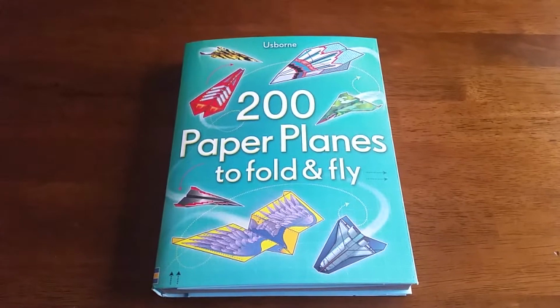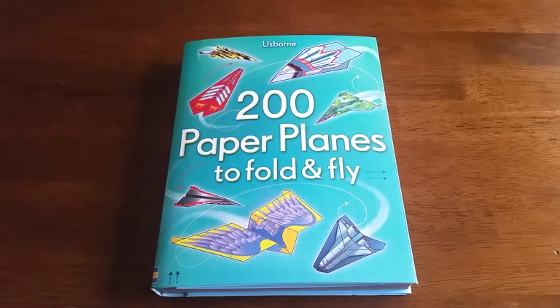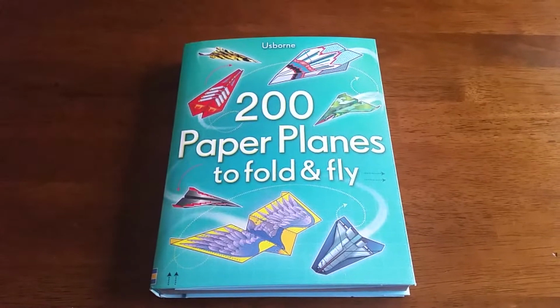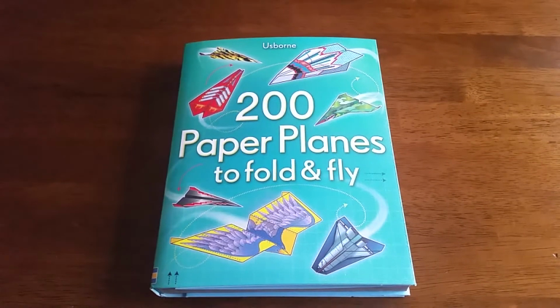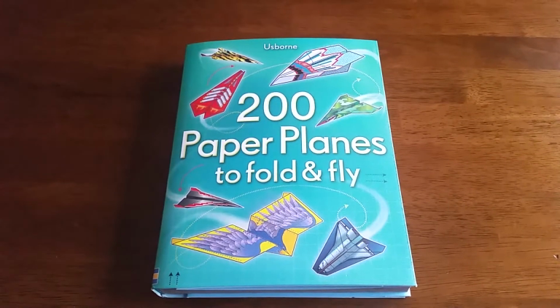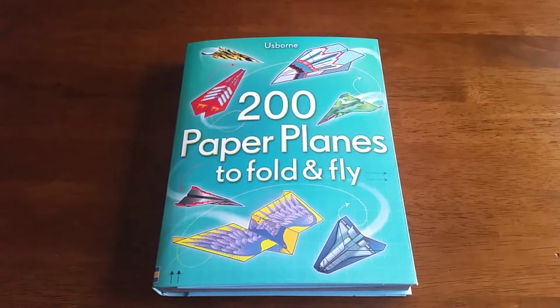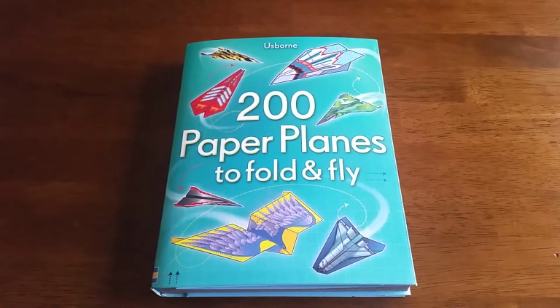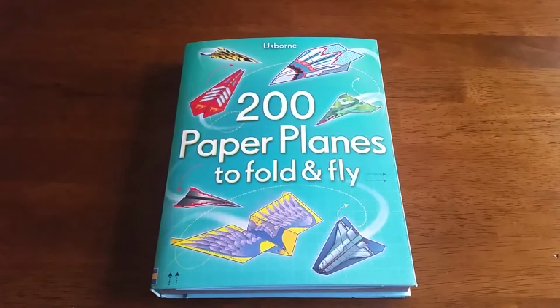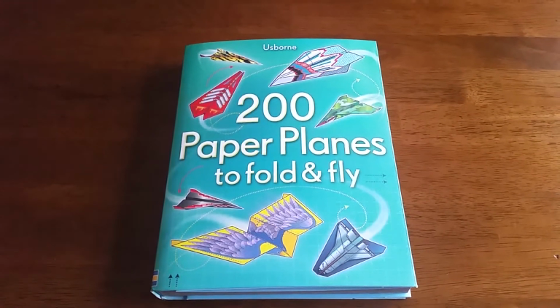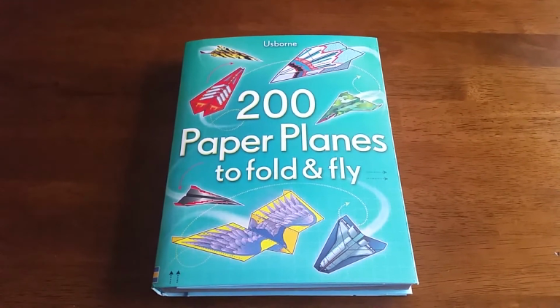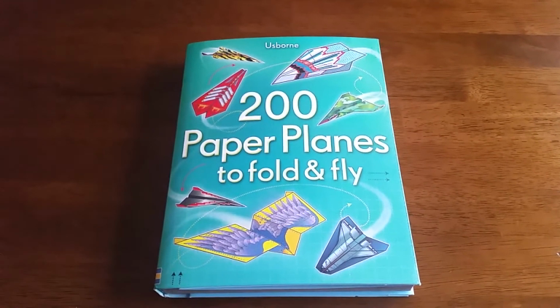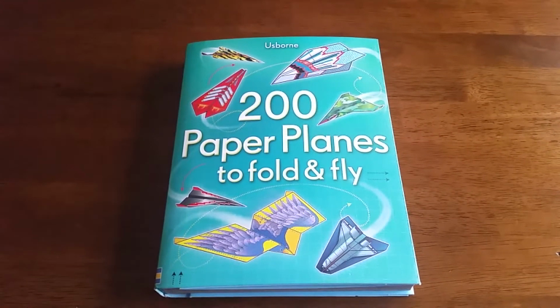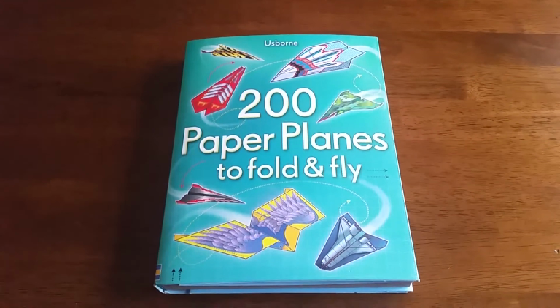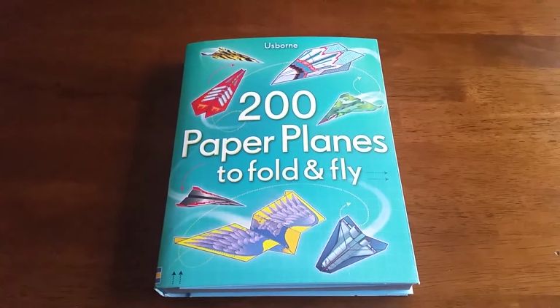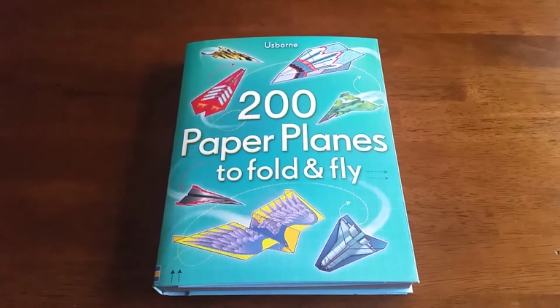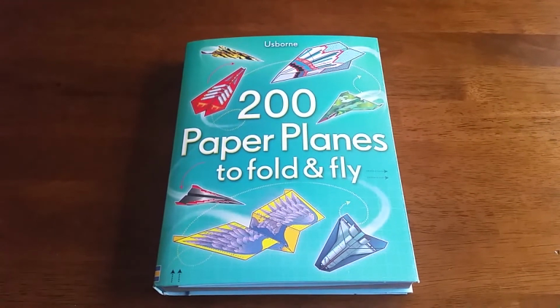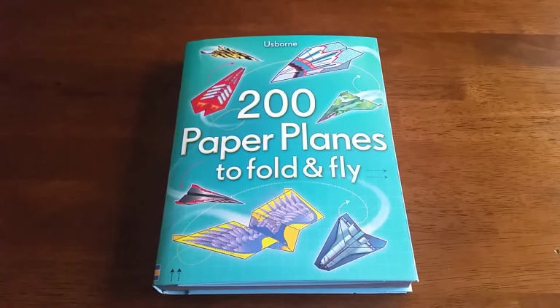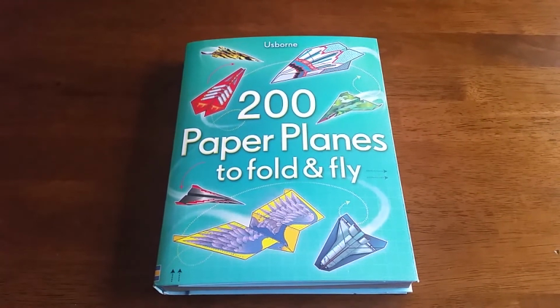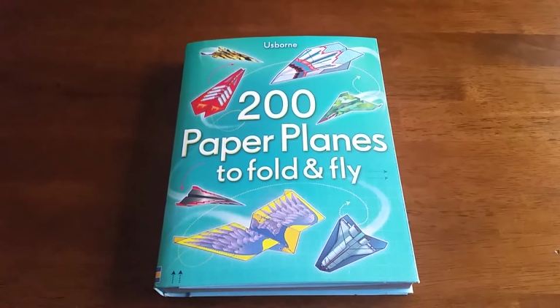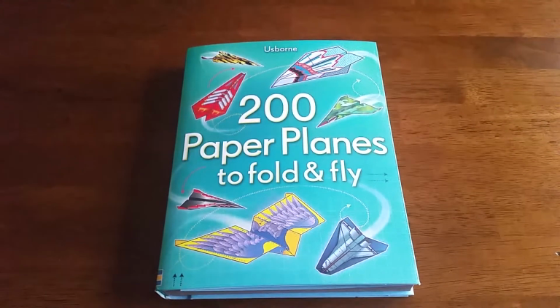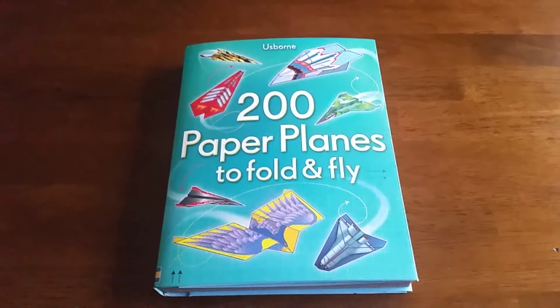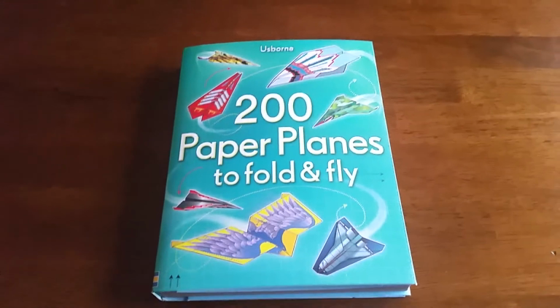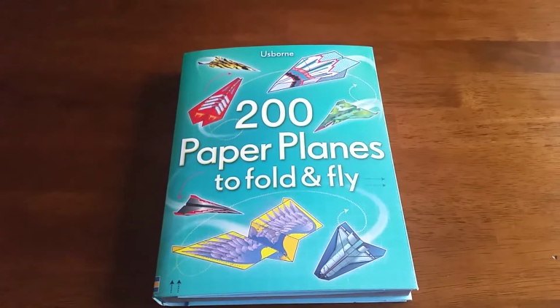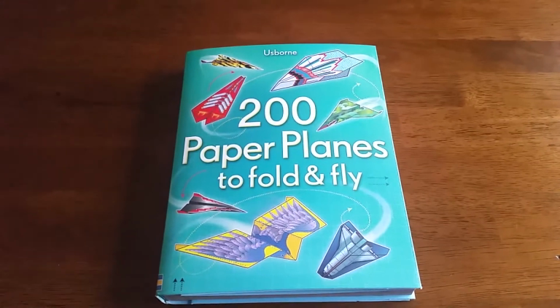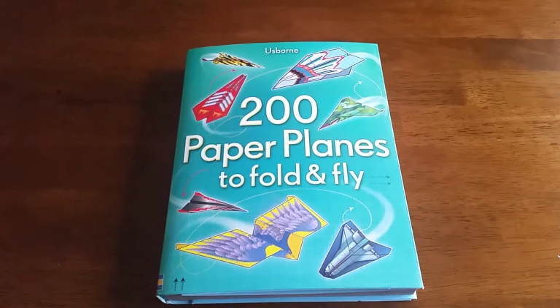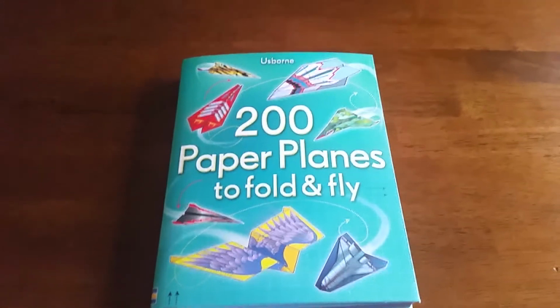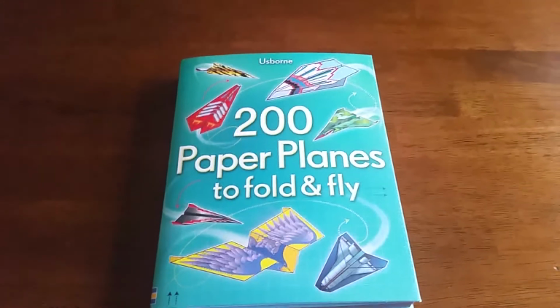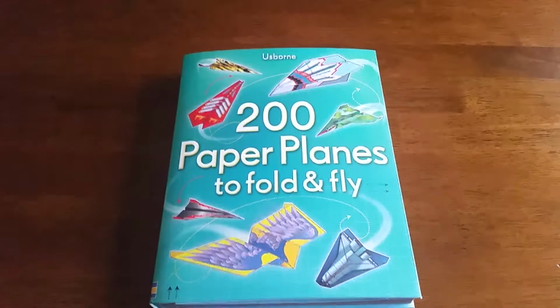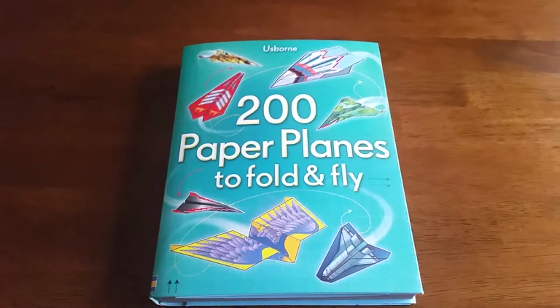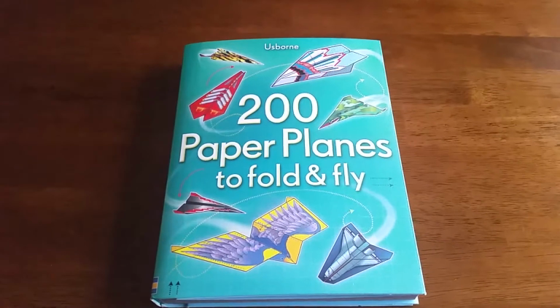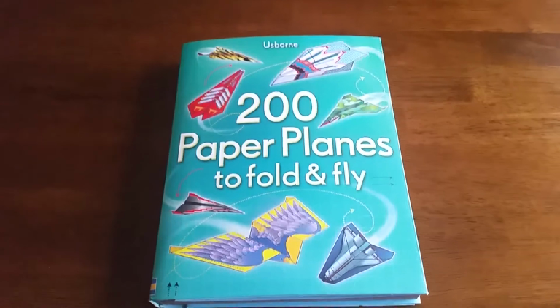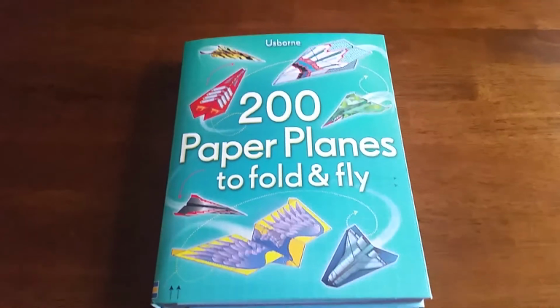Hi, thanks for joining us at For the Love of Us Born. Here we have 200 paper planes to fold and fly.